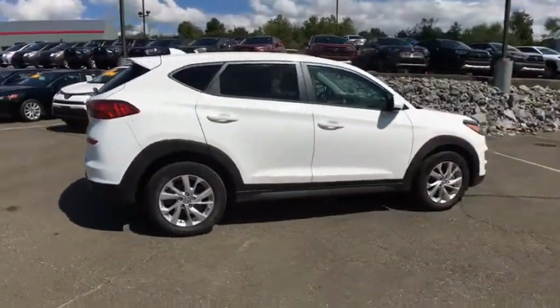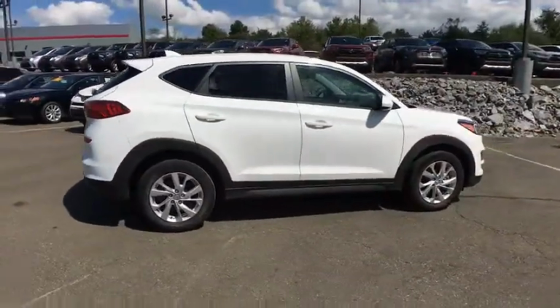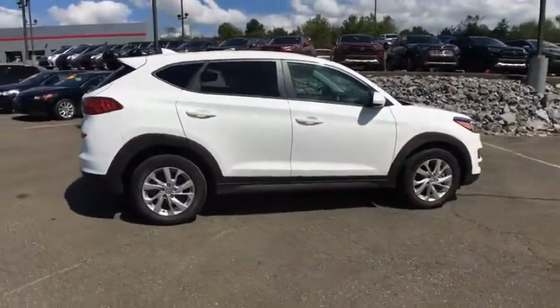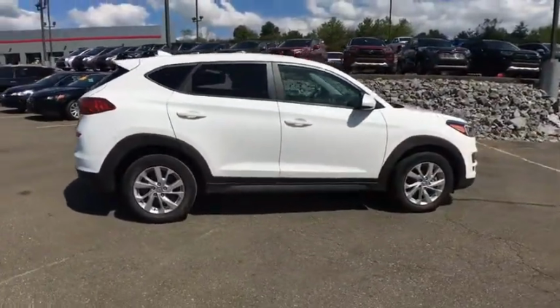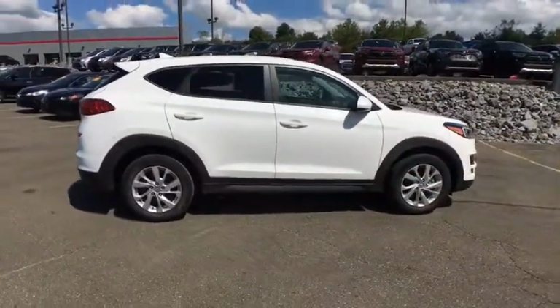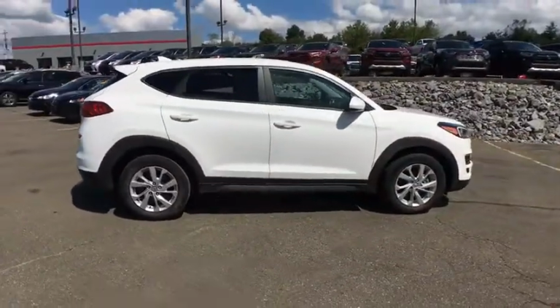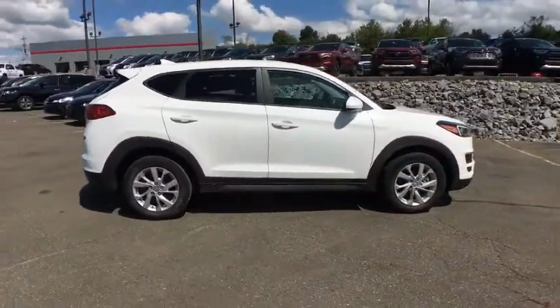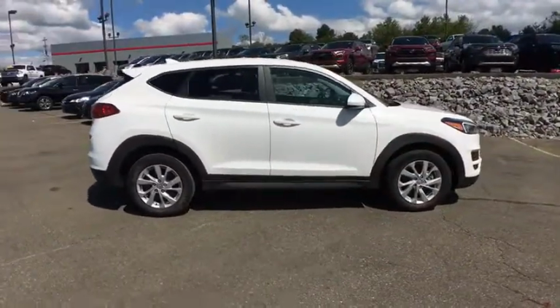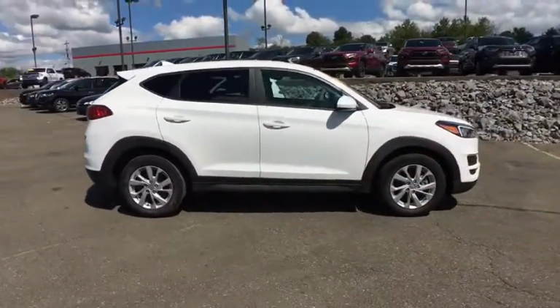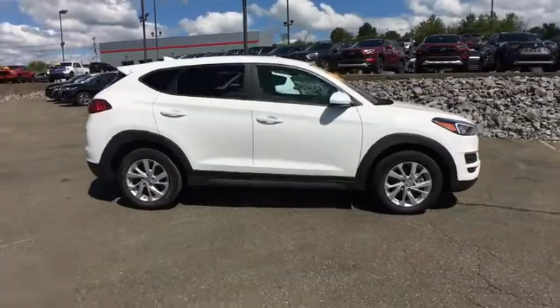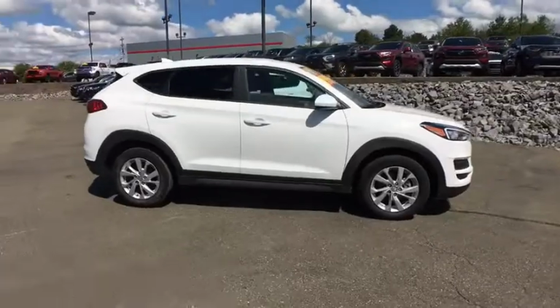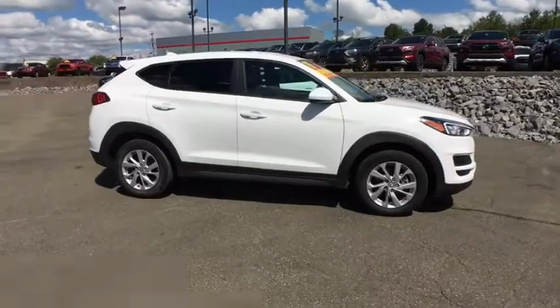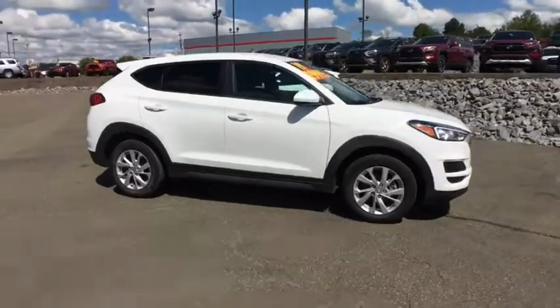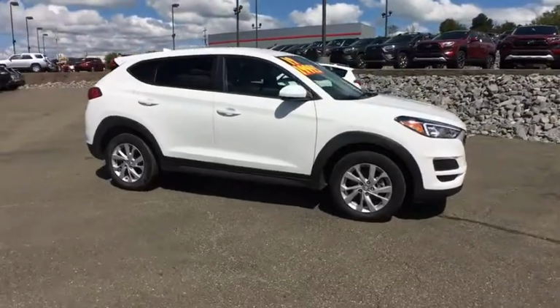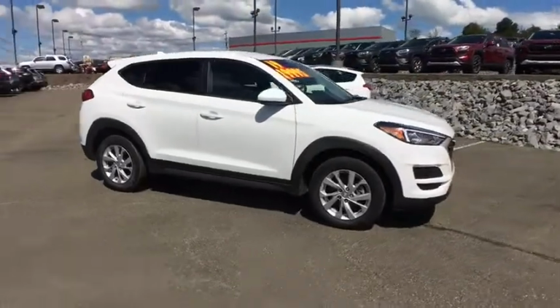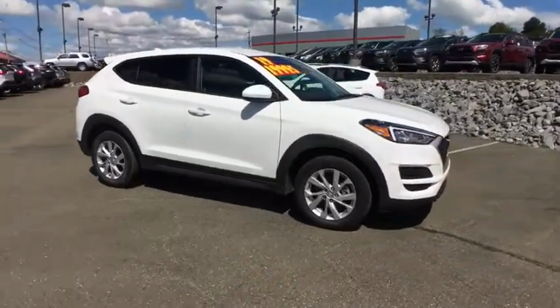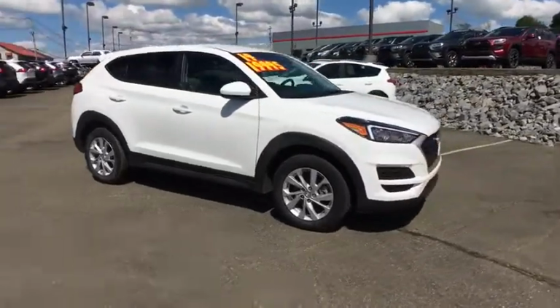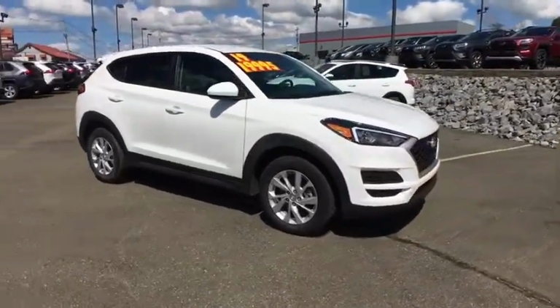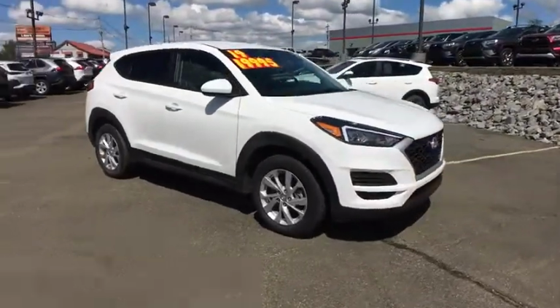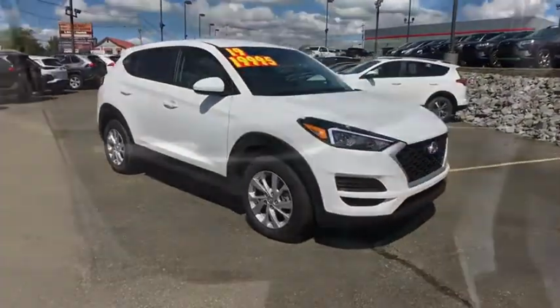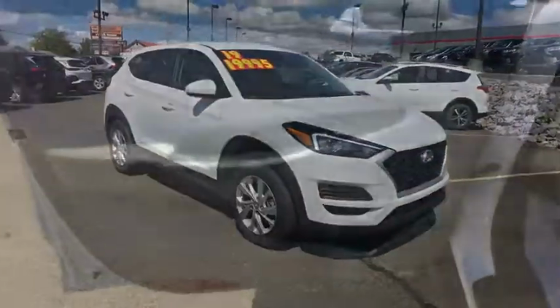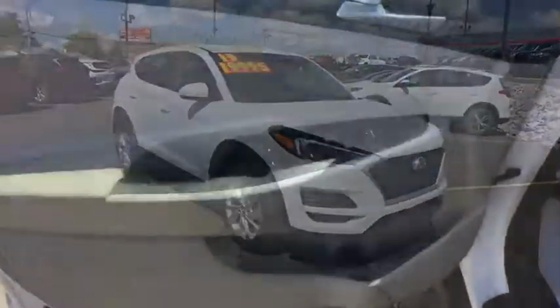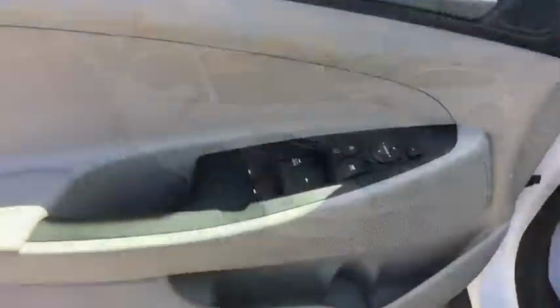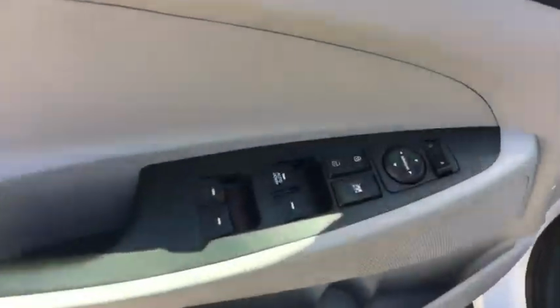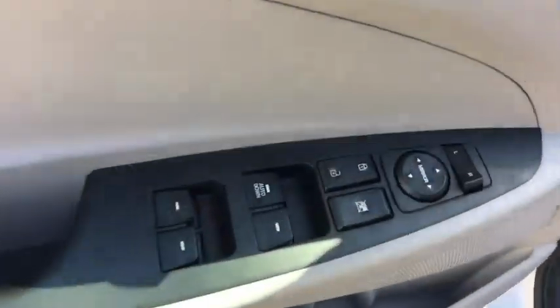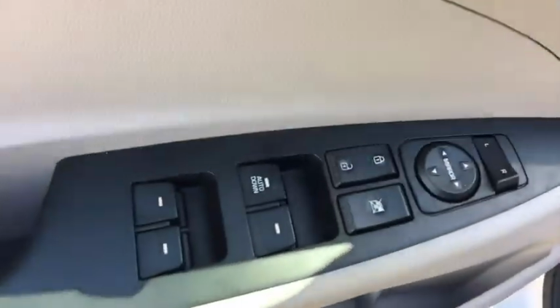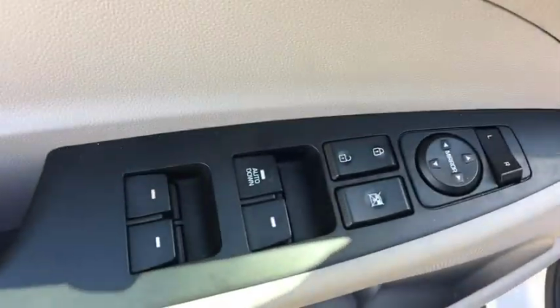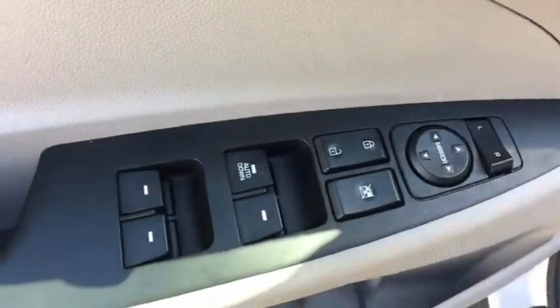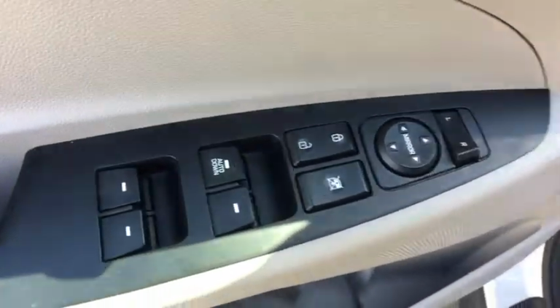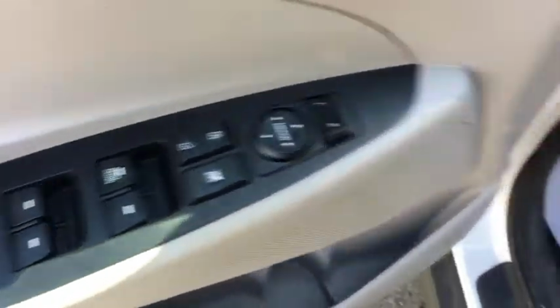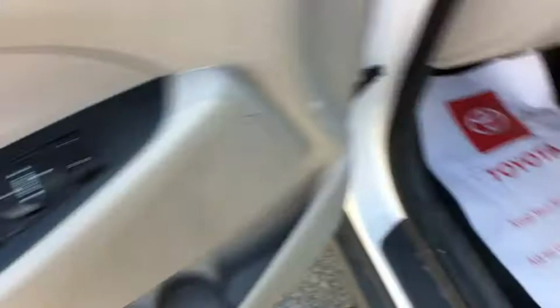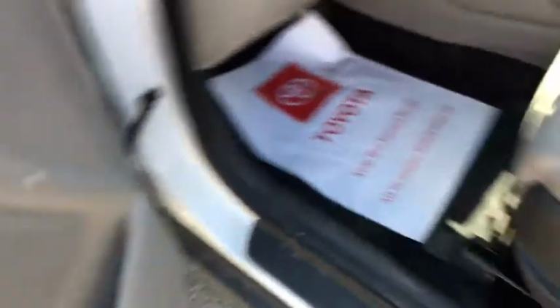This vehicle has less than 20,000 miles. Here are some of this vehicle's great options: traction control, dual airbags,